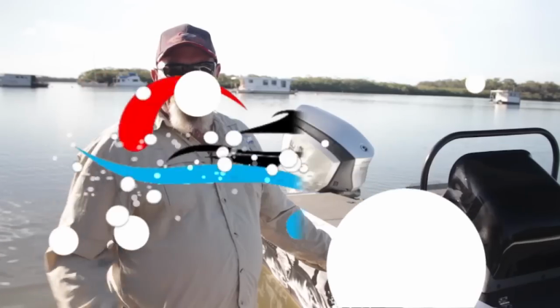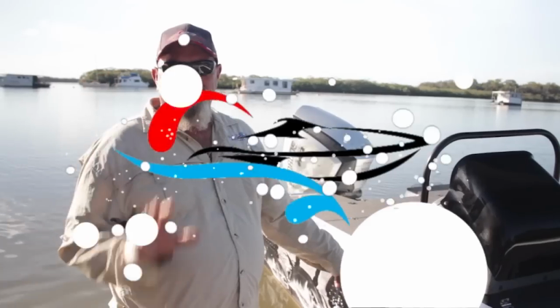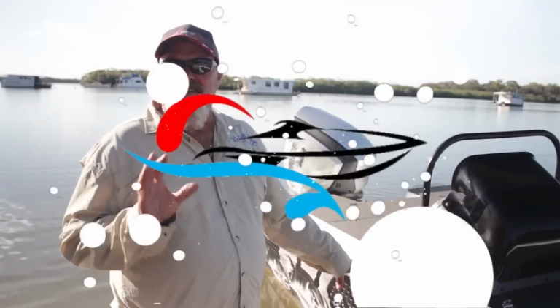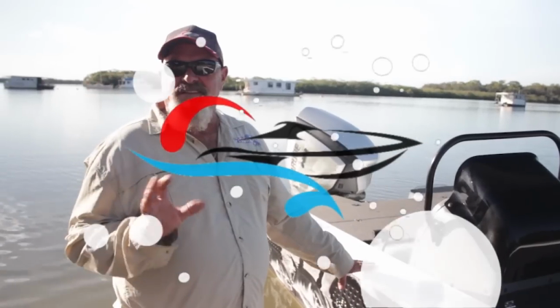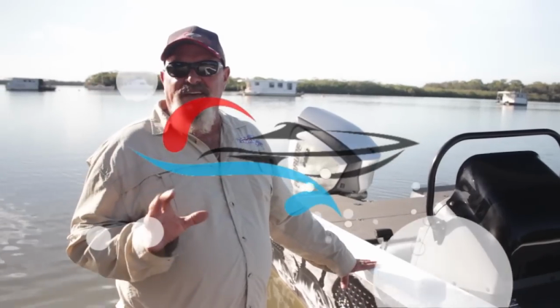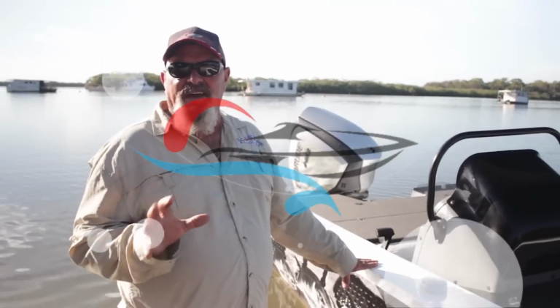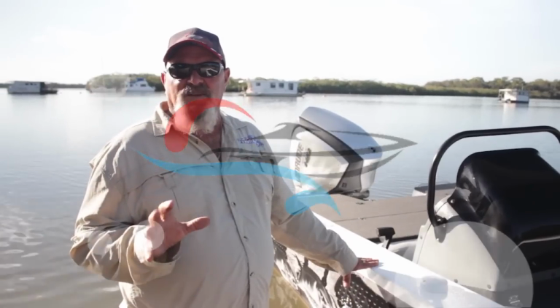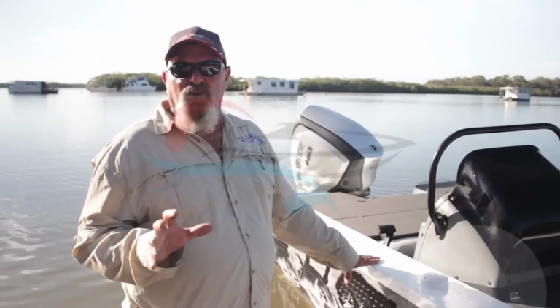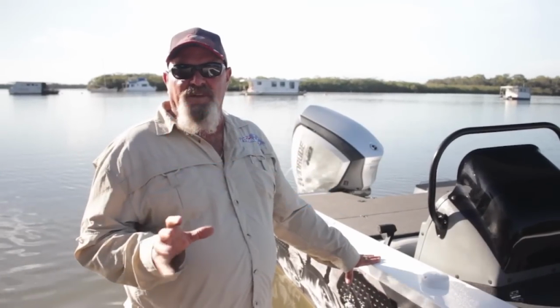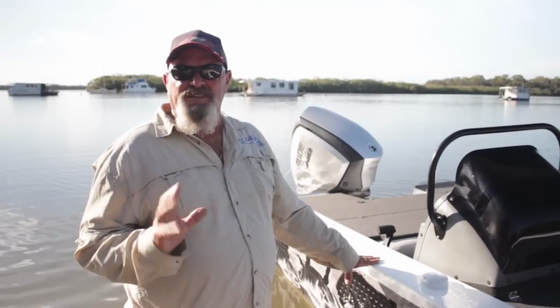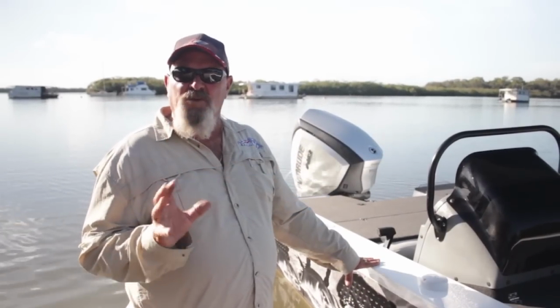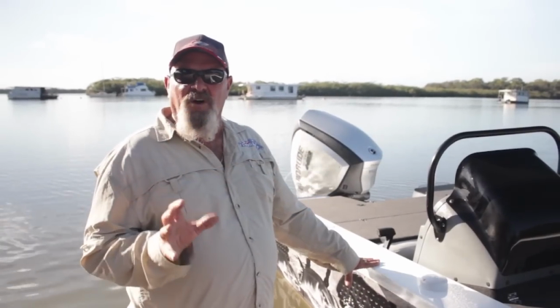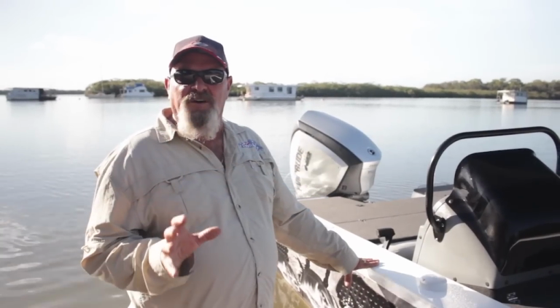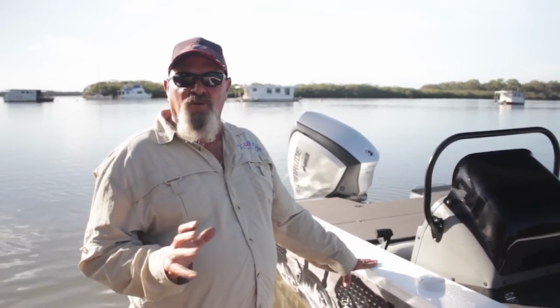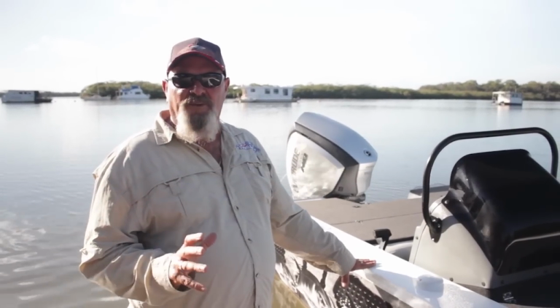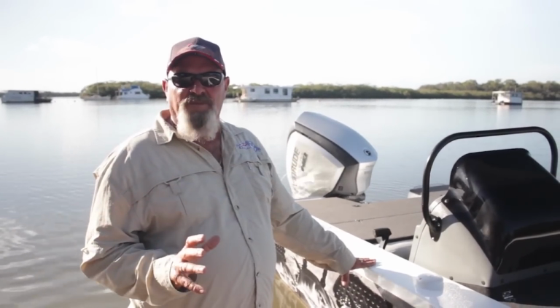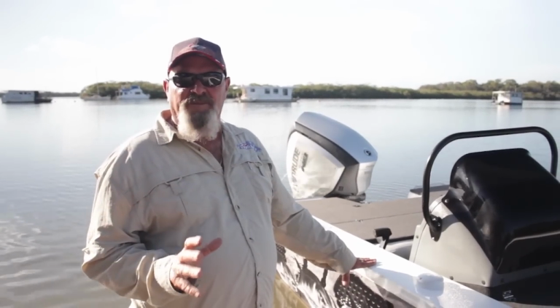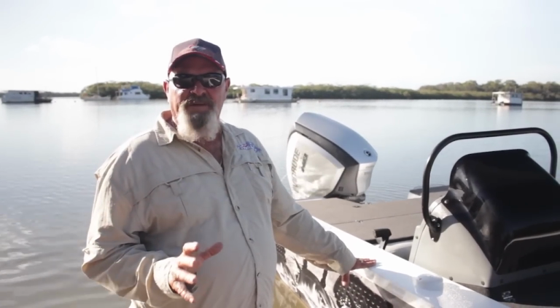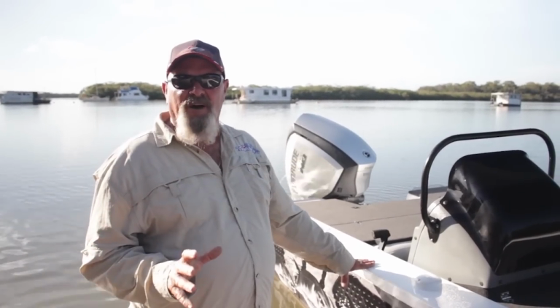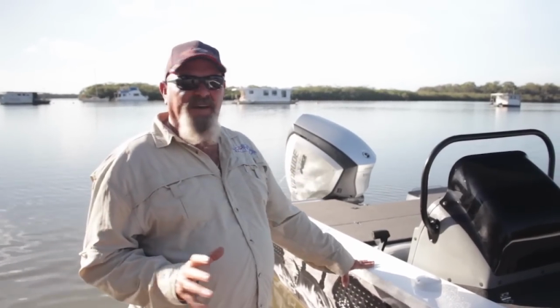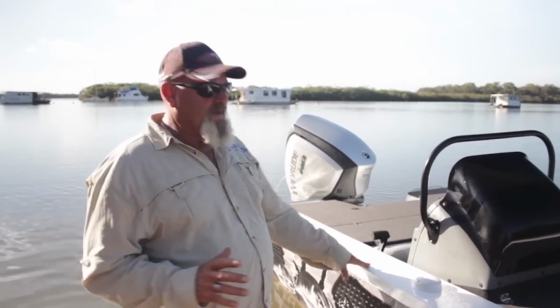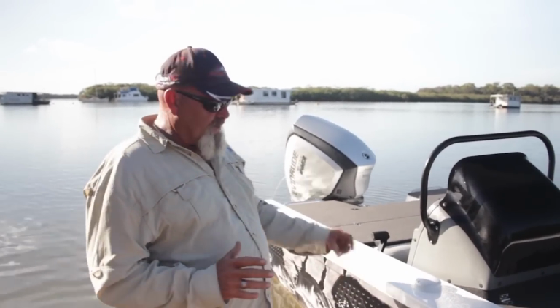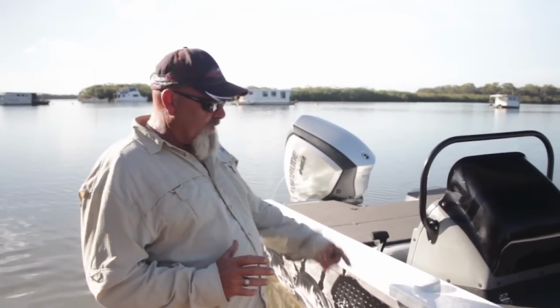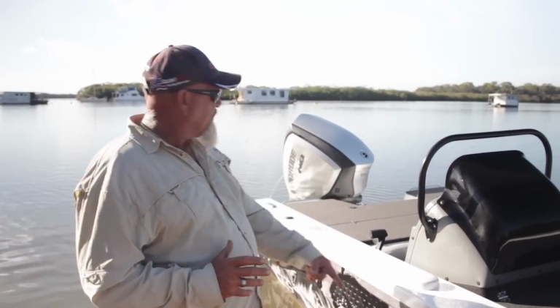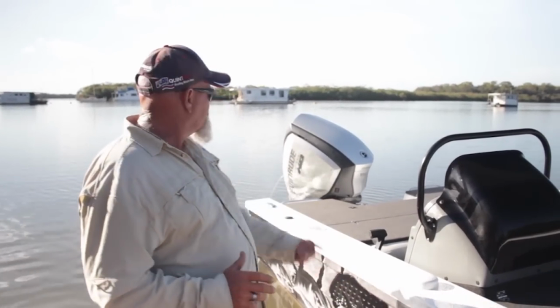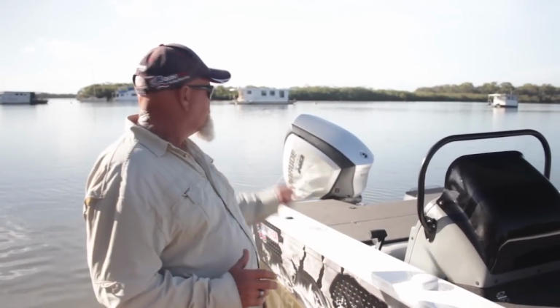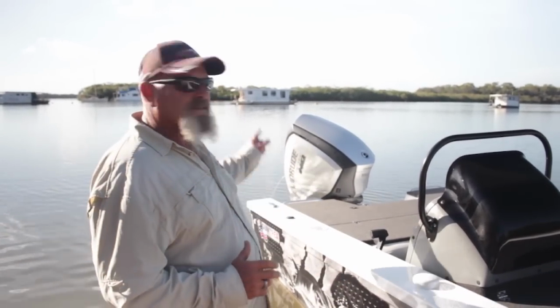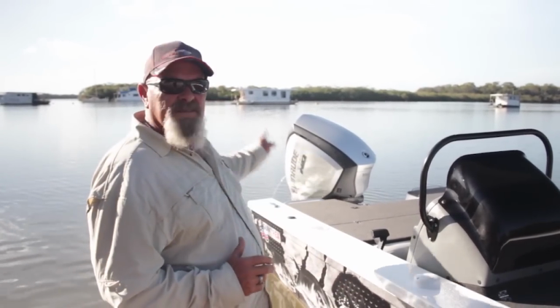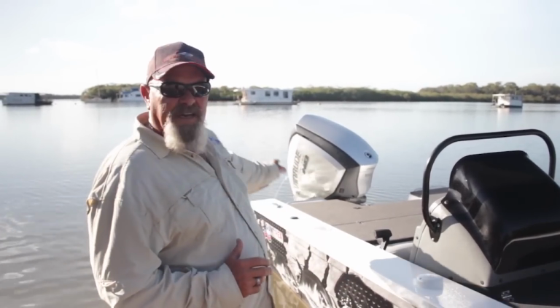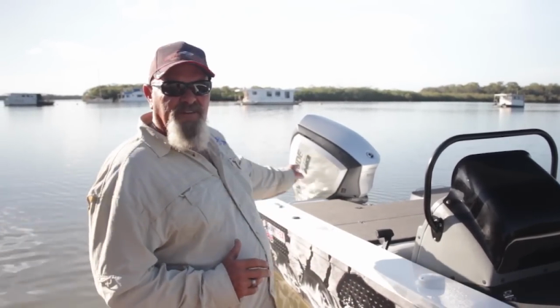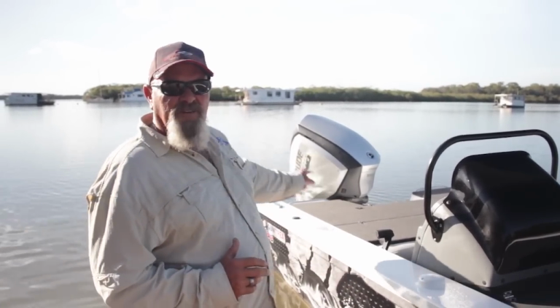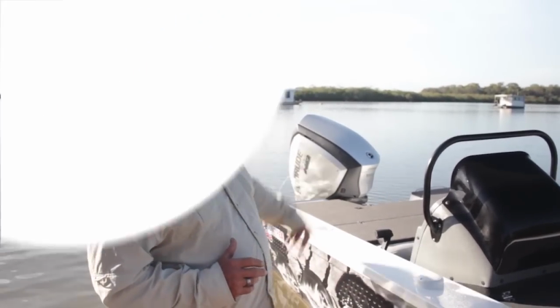Let's get this thing out in the water. This is what I call travel free boating — Quintrex and Evinrude.